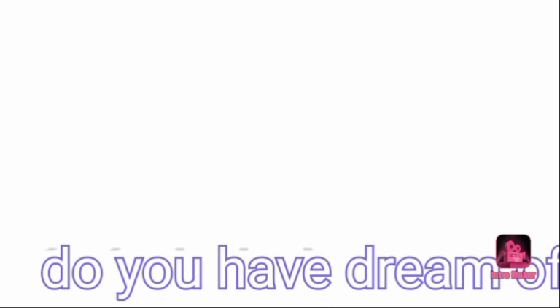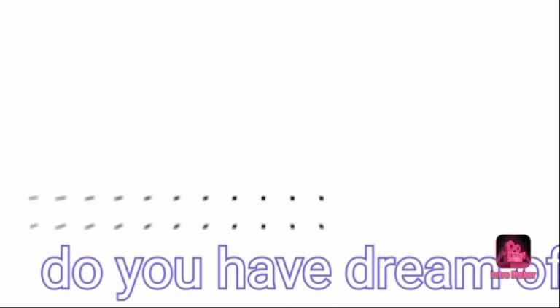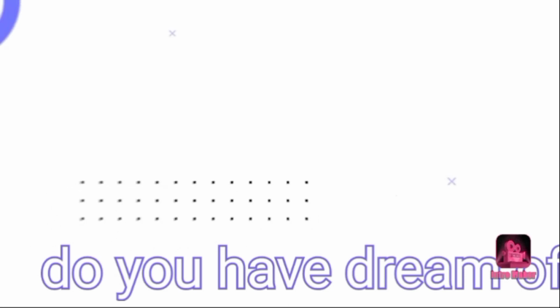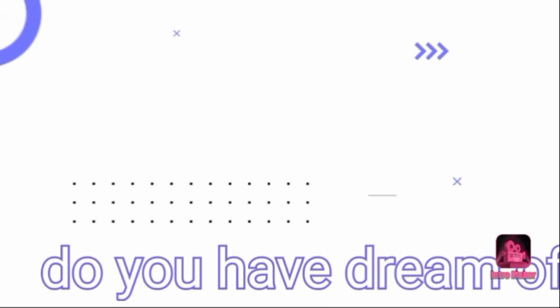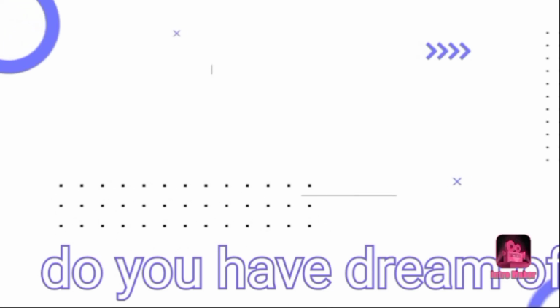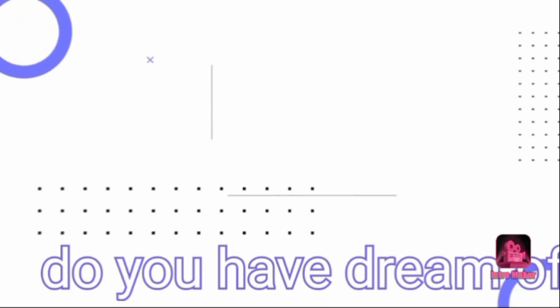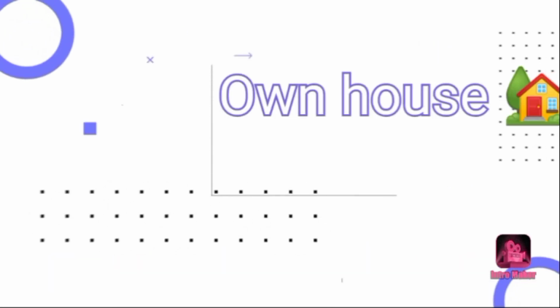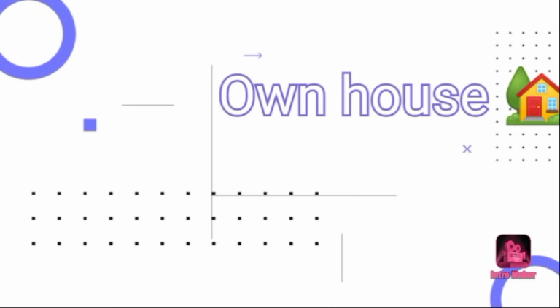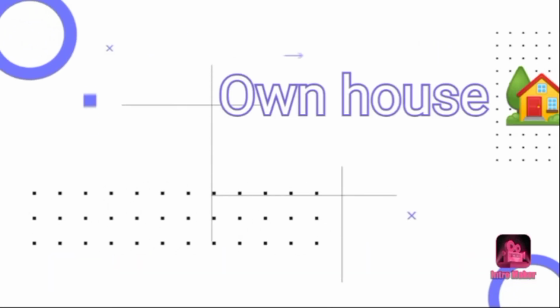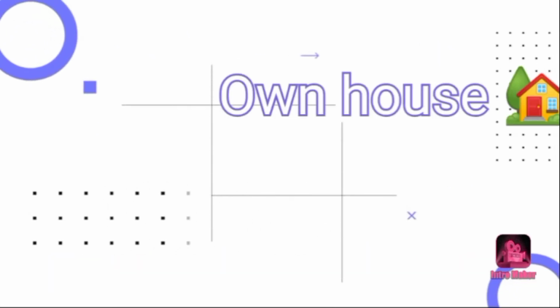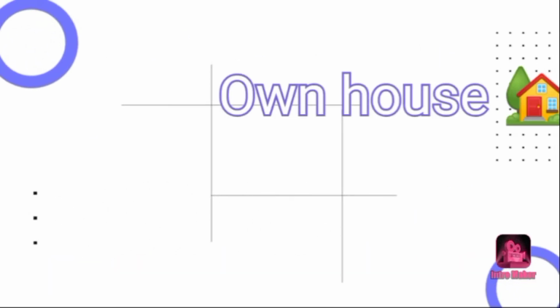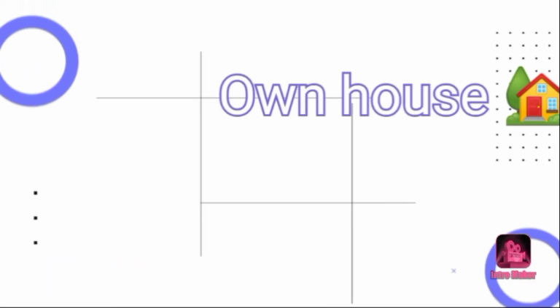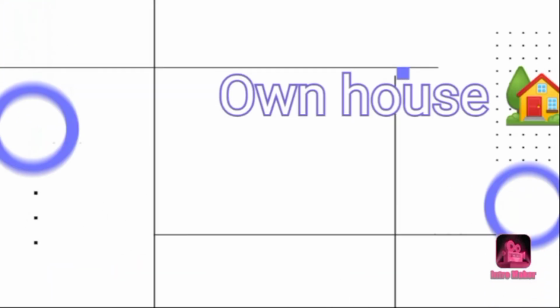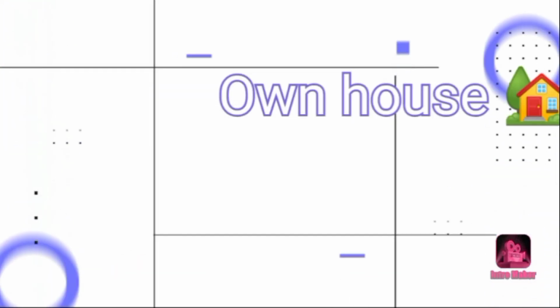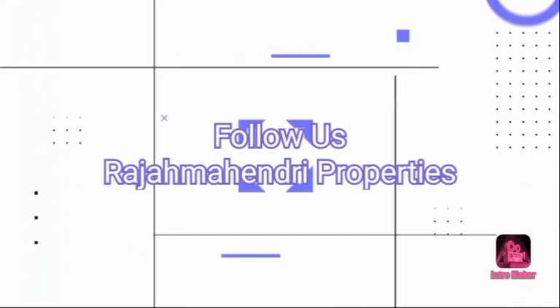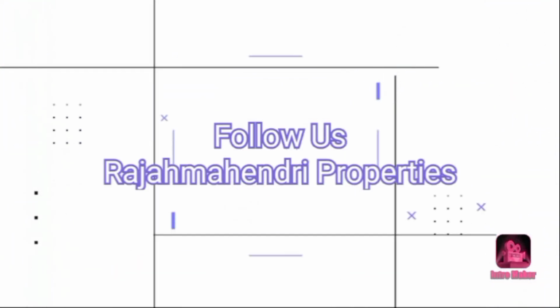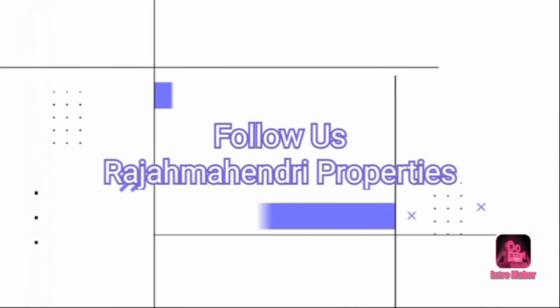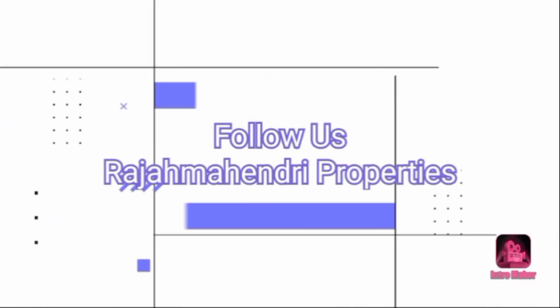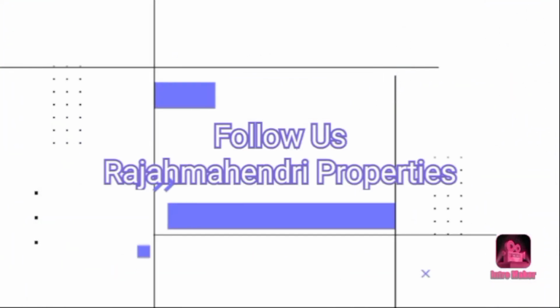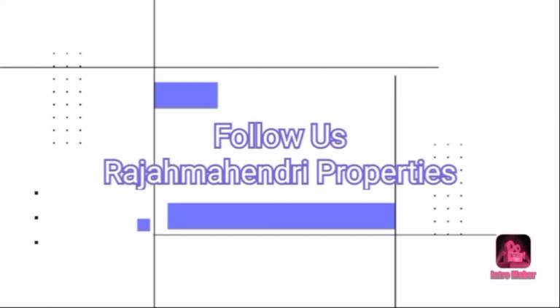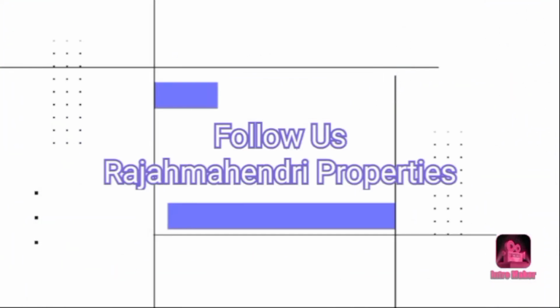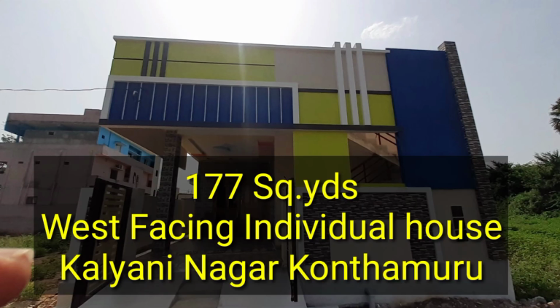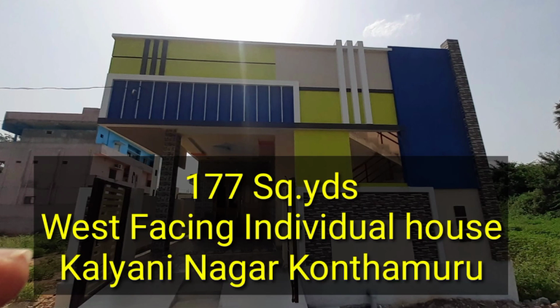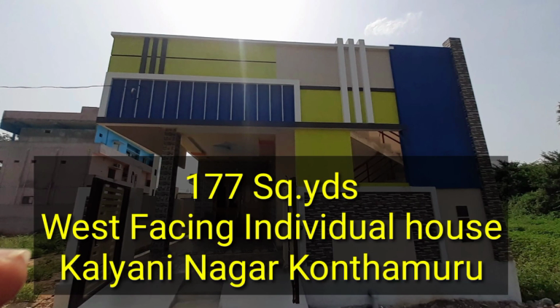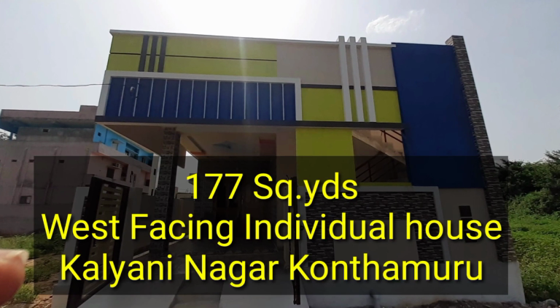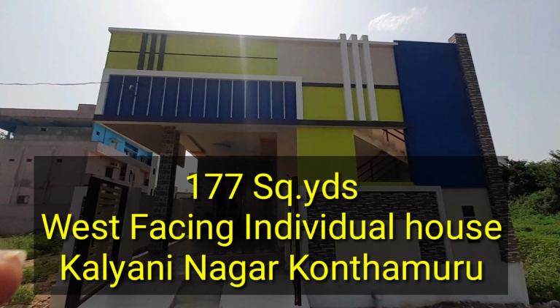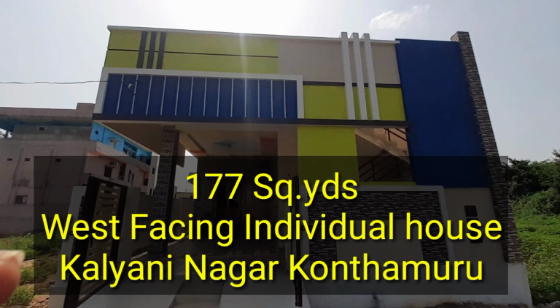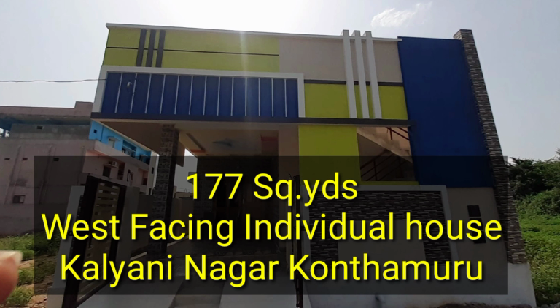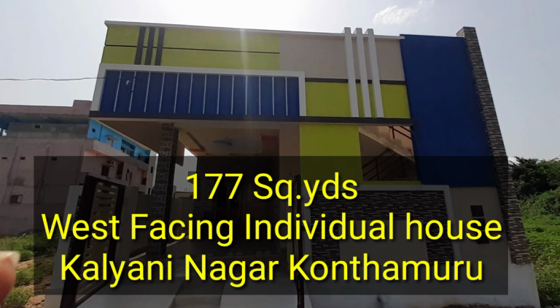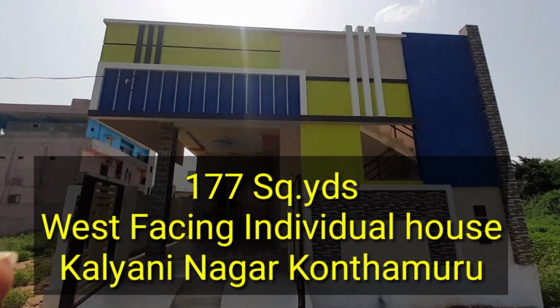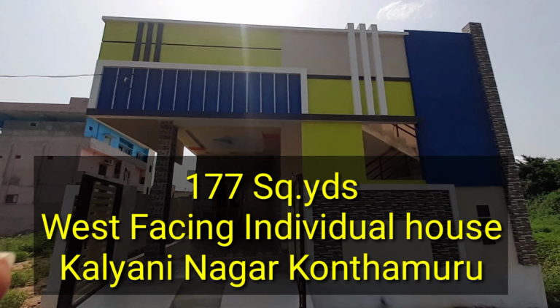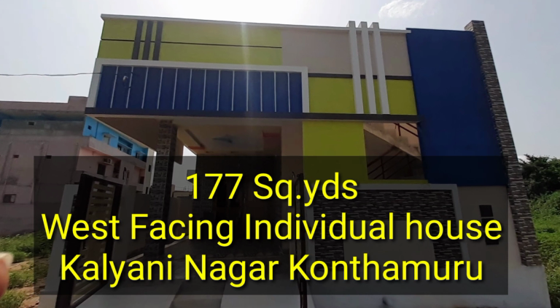Hi friends, welcome back to Rajpandri Properties.